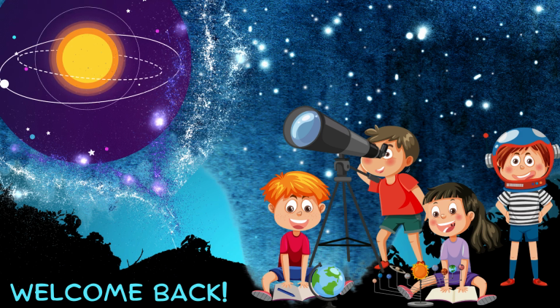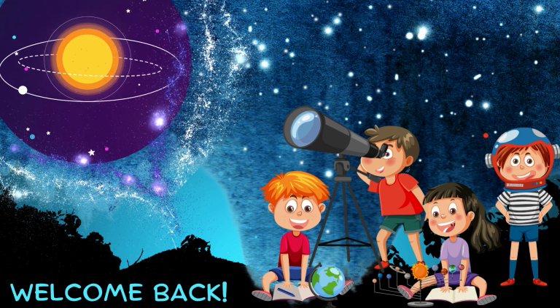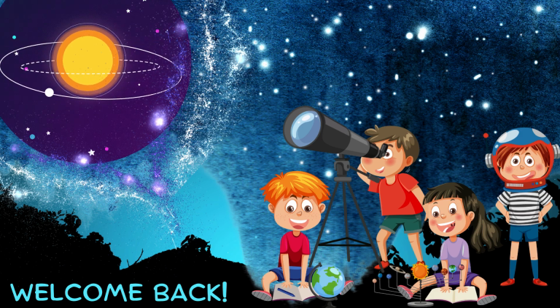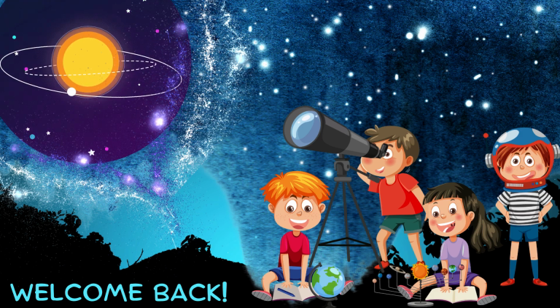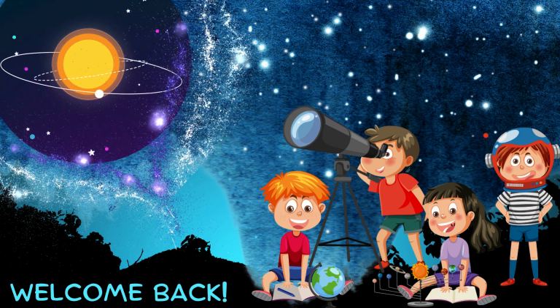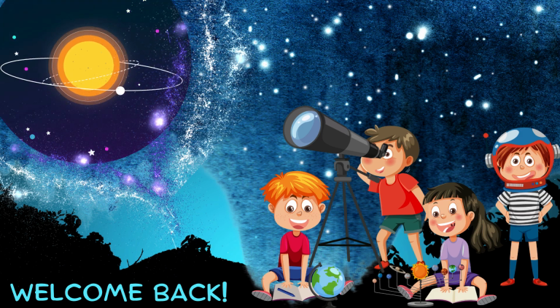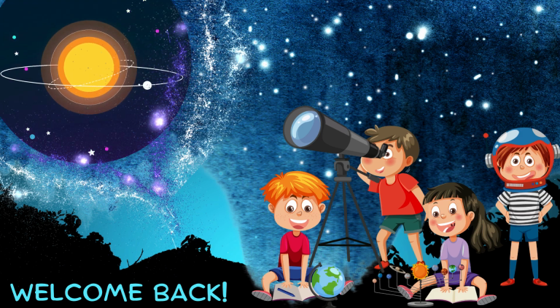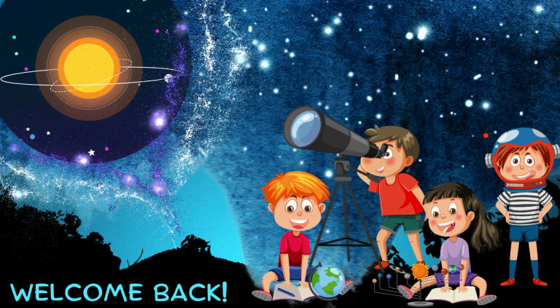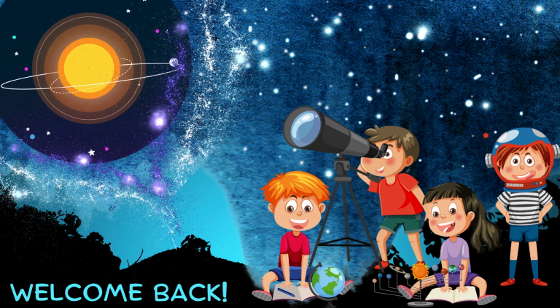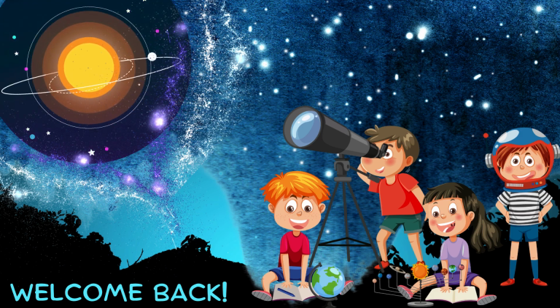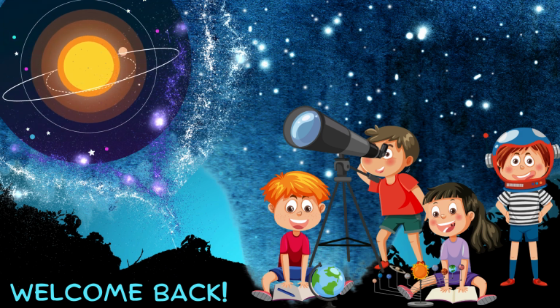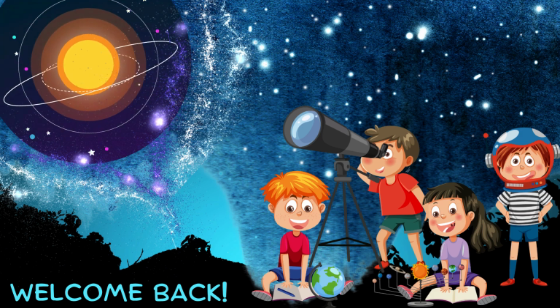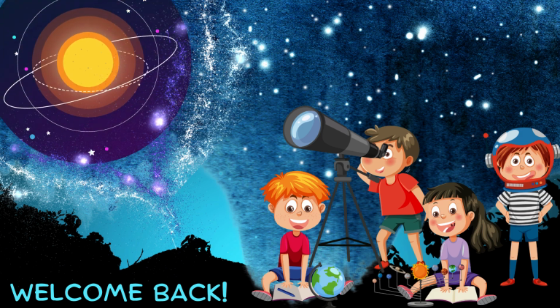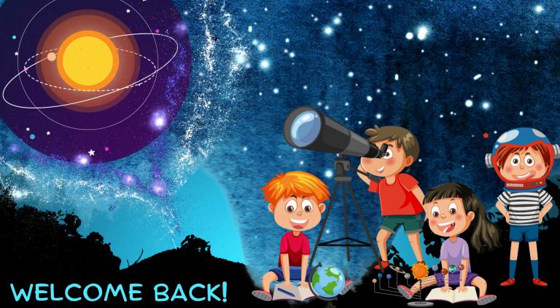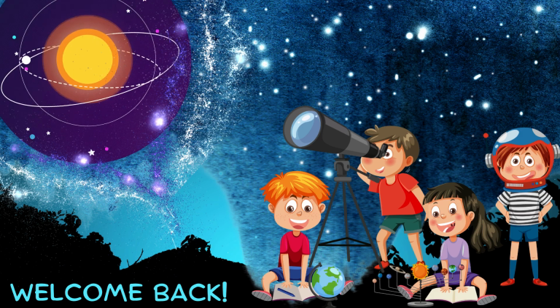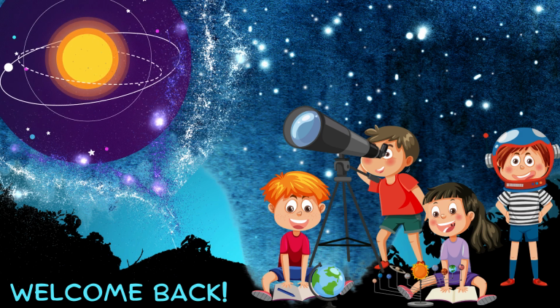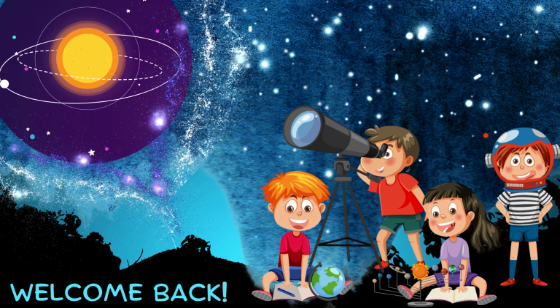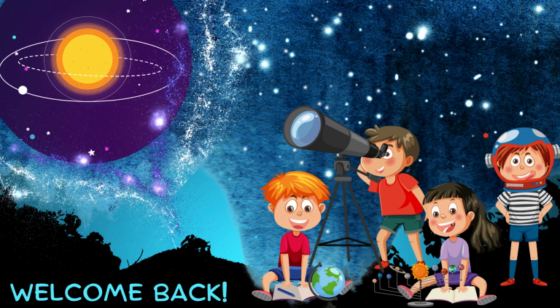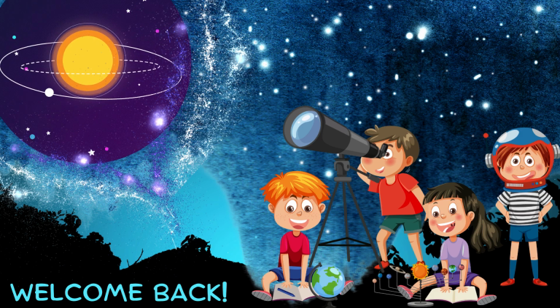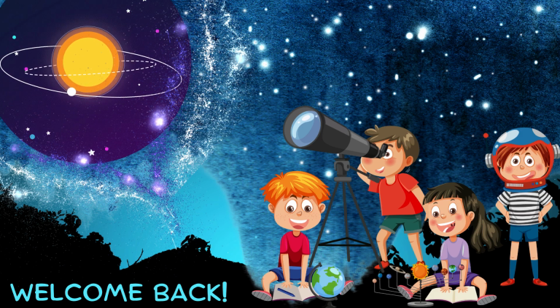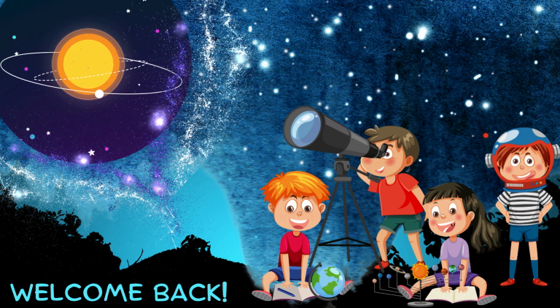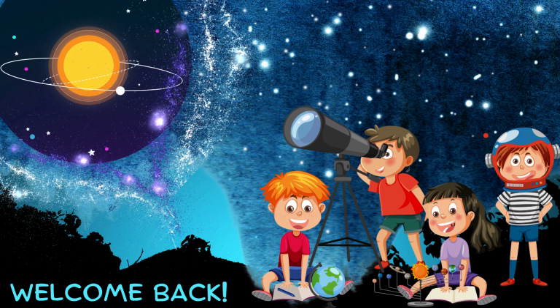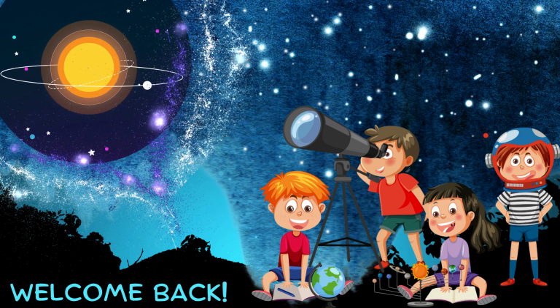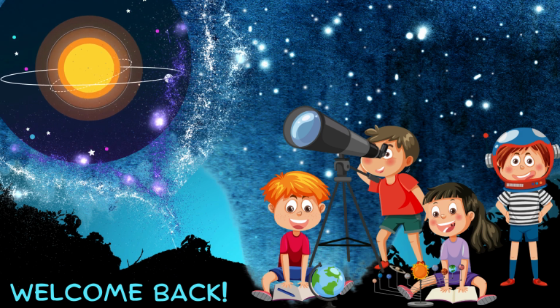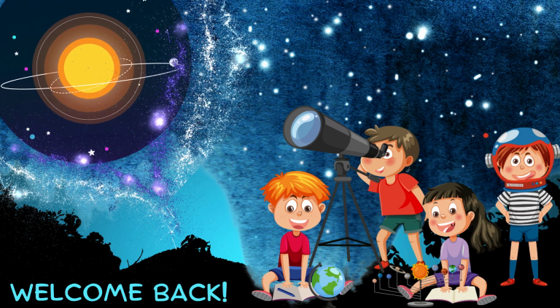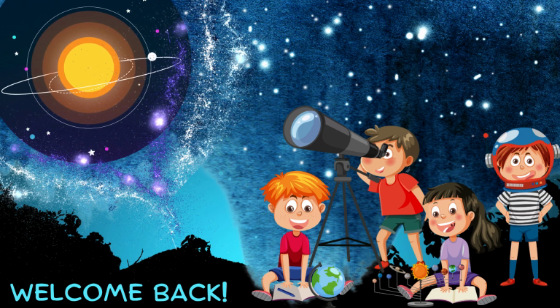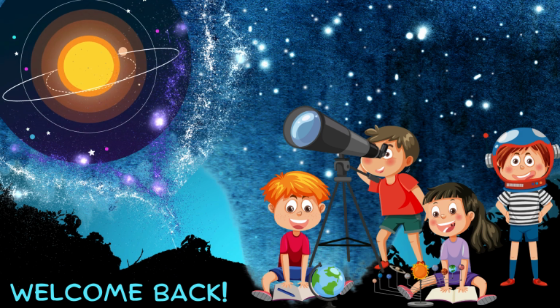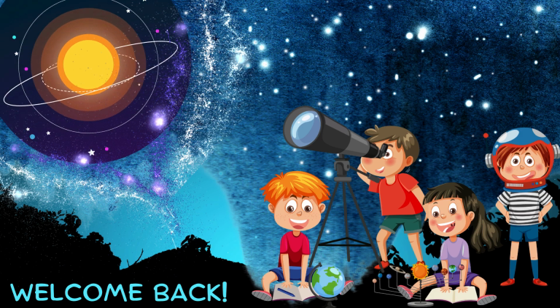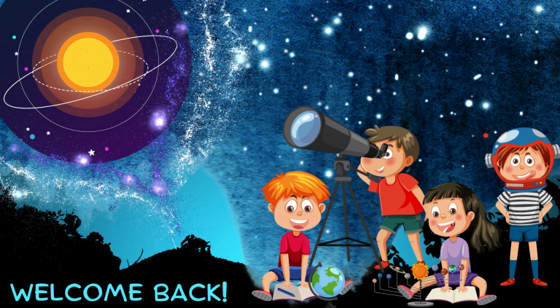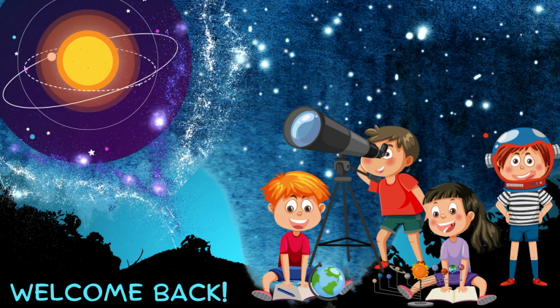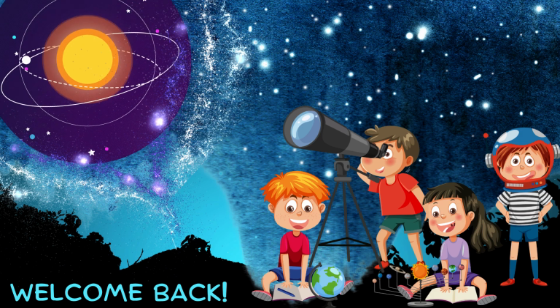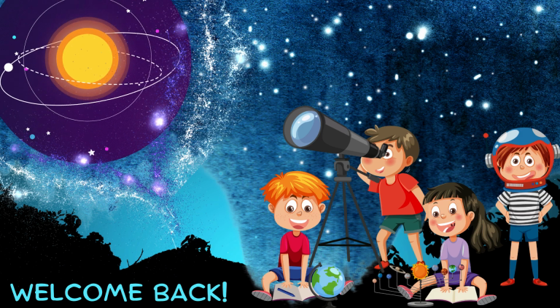Welcome back, Superspace Explorers. Ready for a quick trip through our amazing solar system?